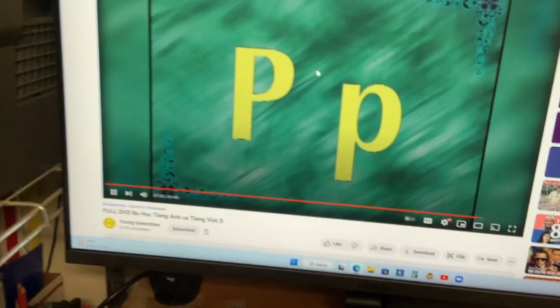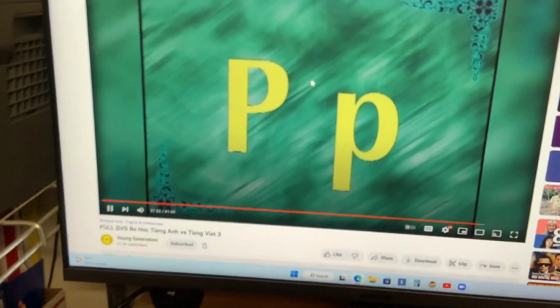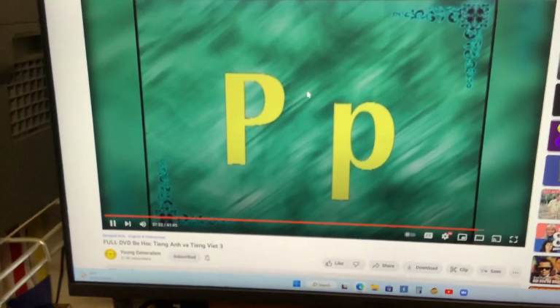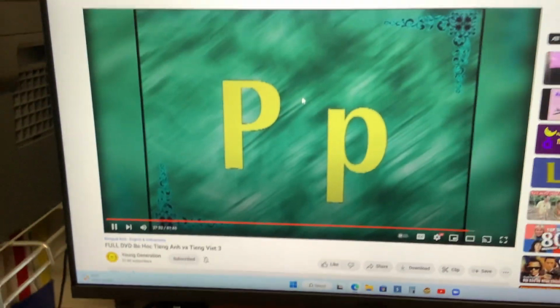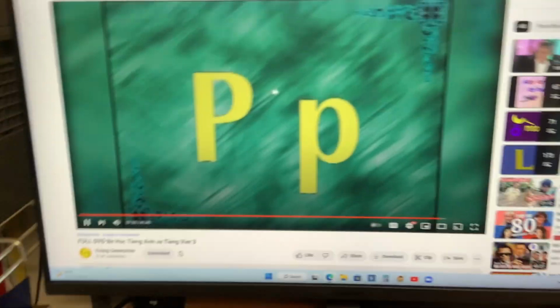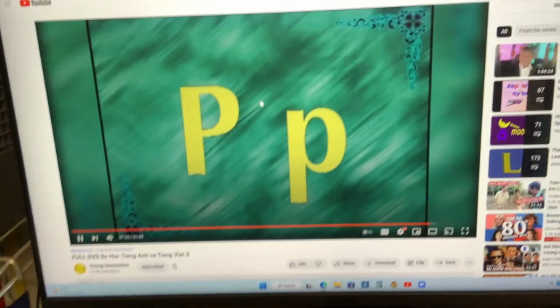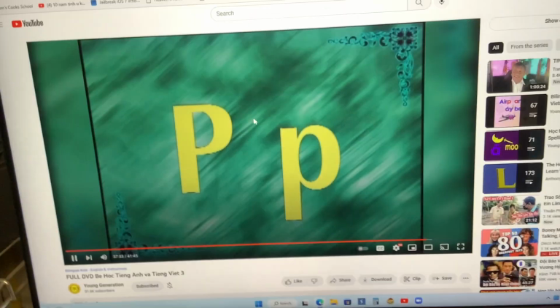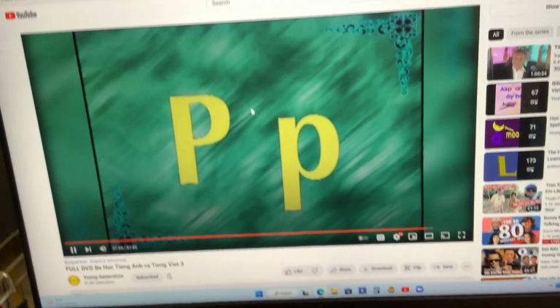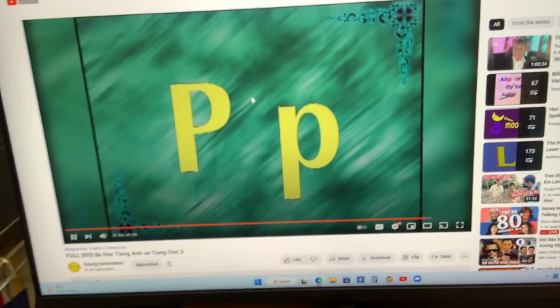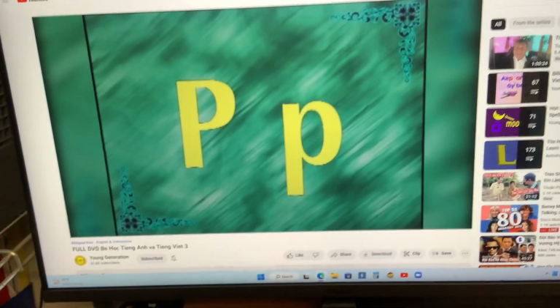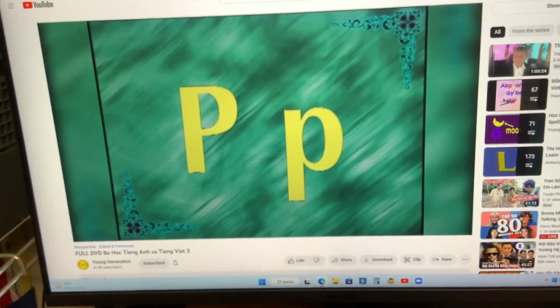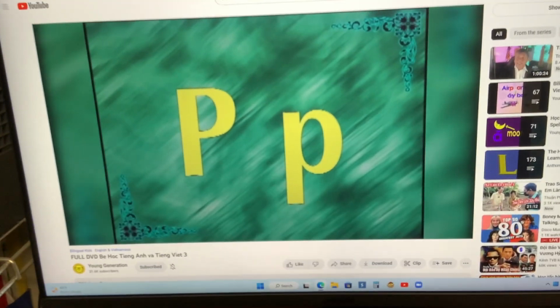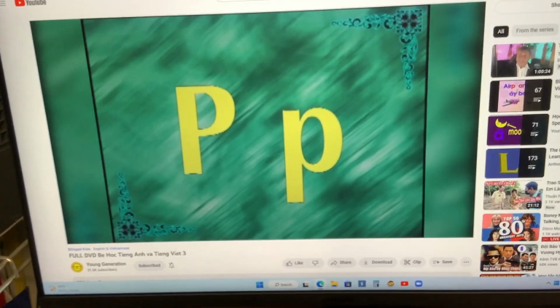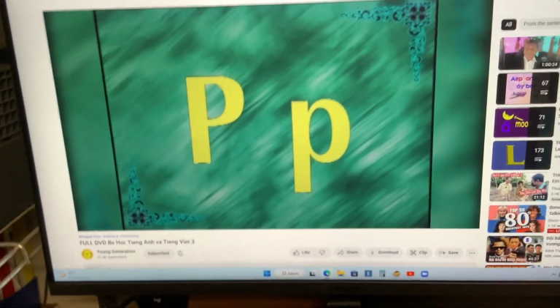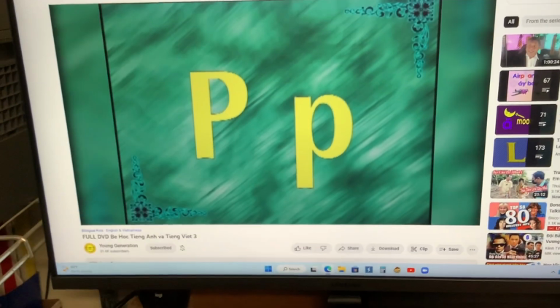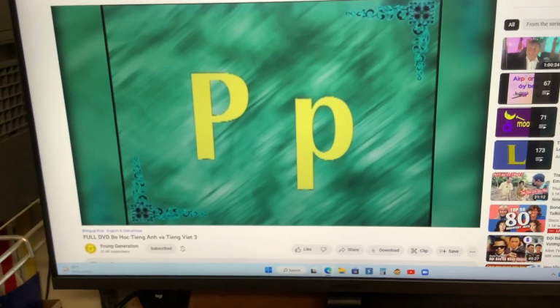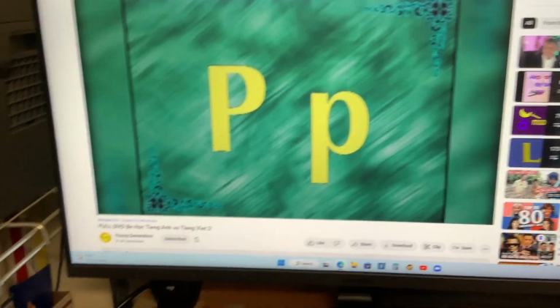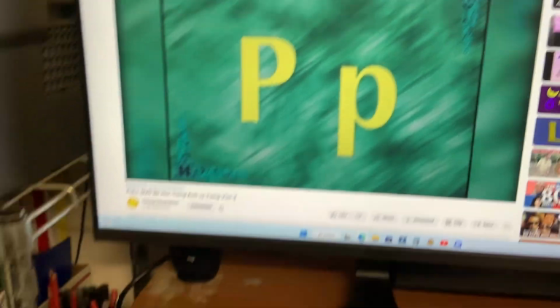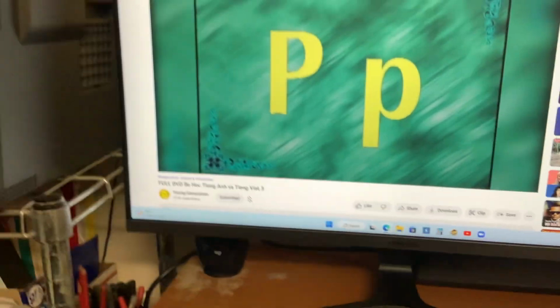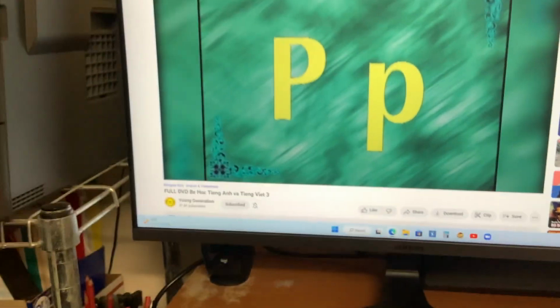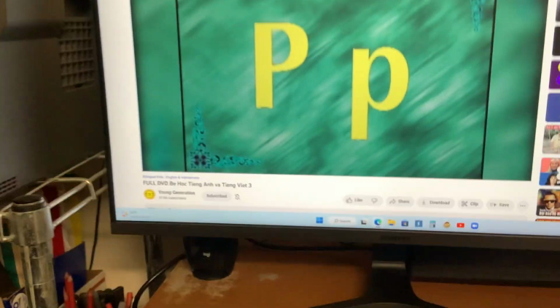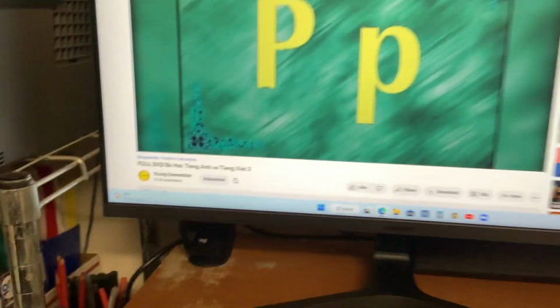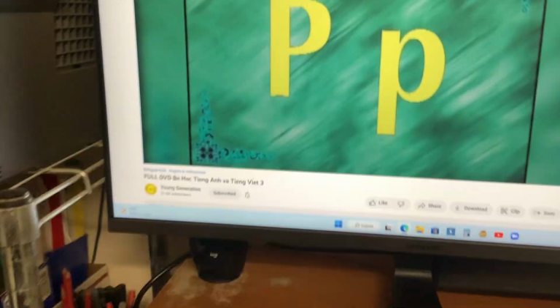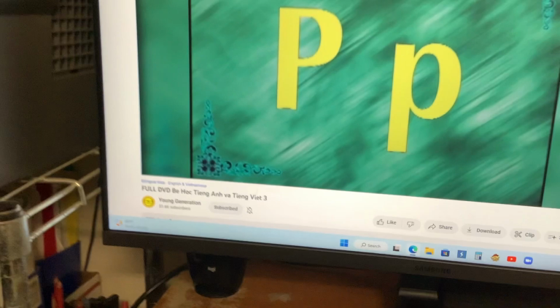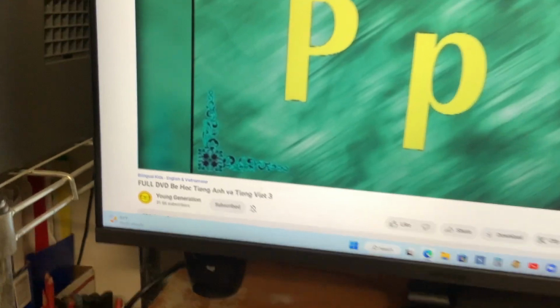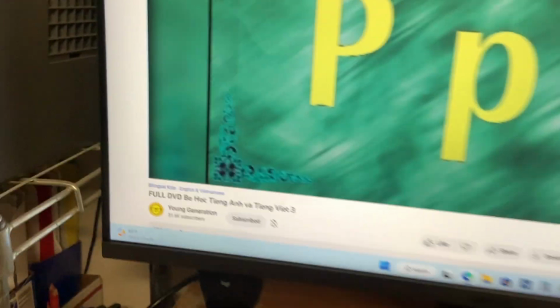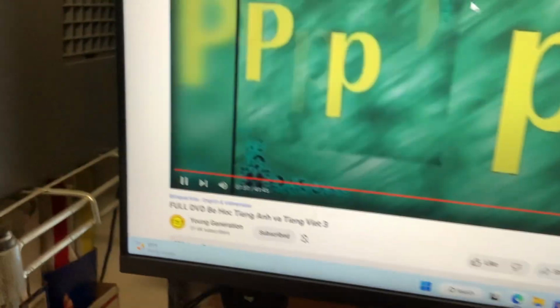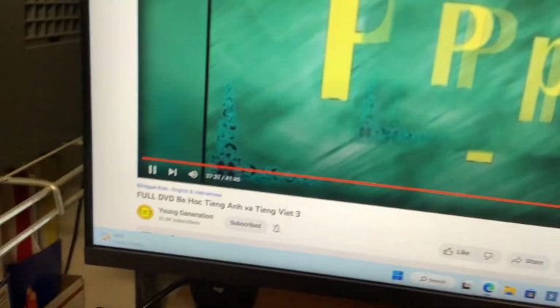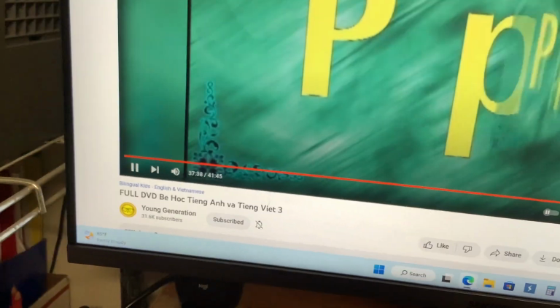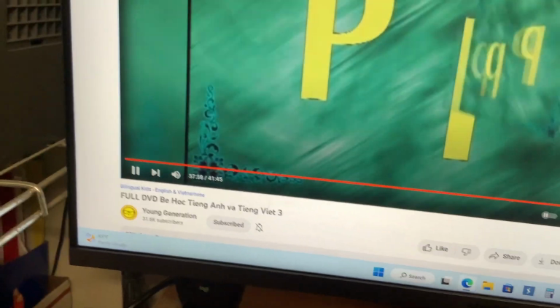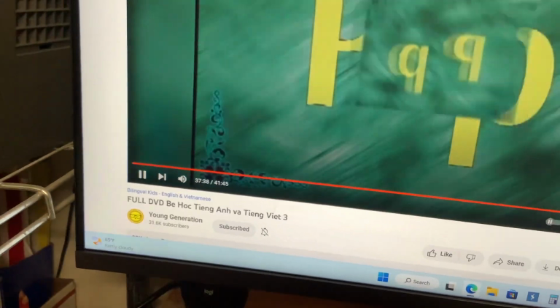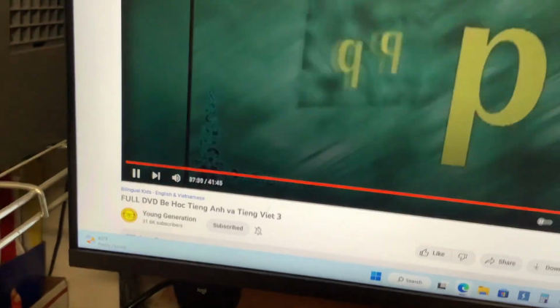Peep, peep, peep, peep. Sorry, let's go.